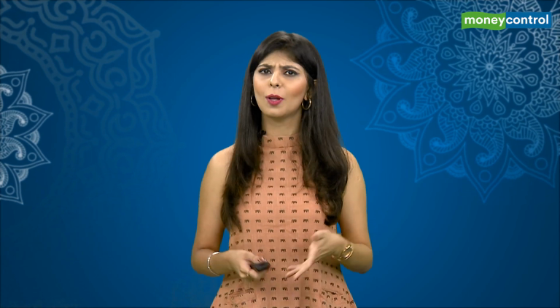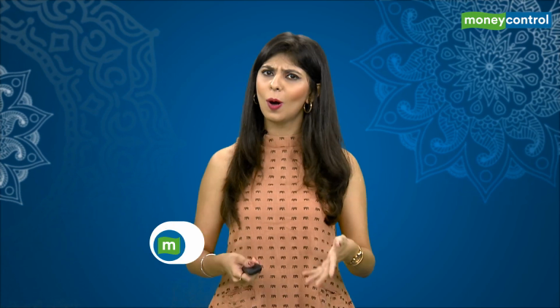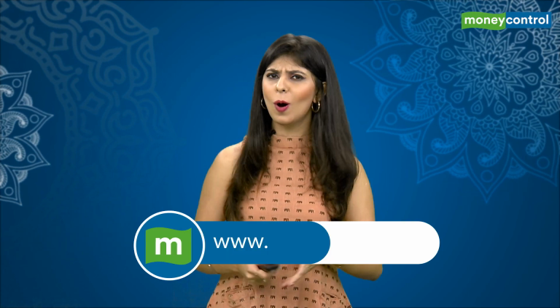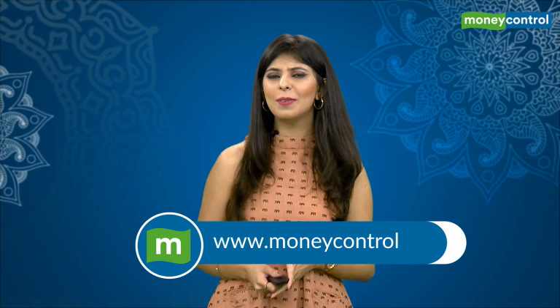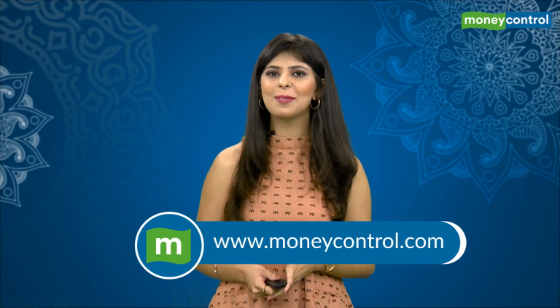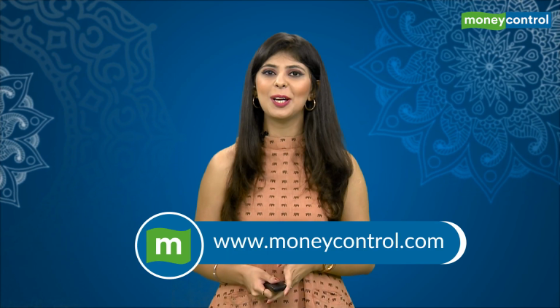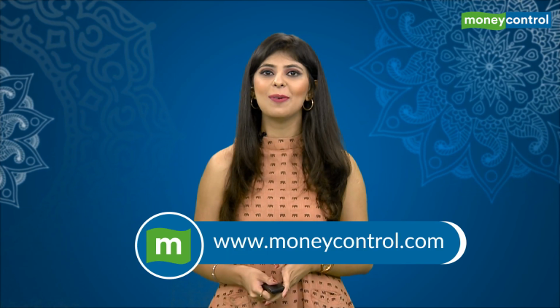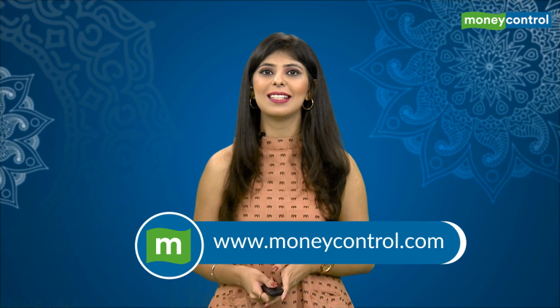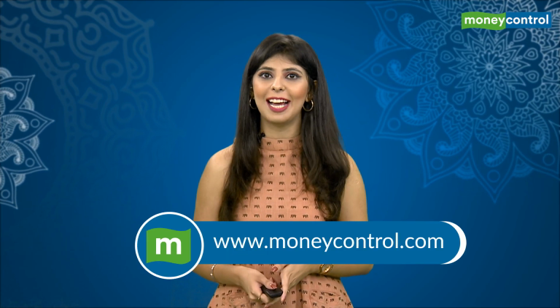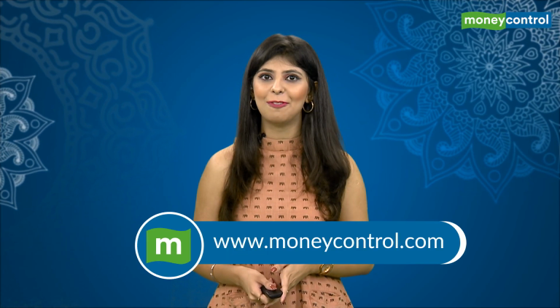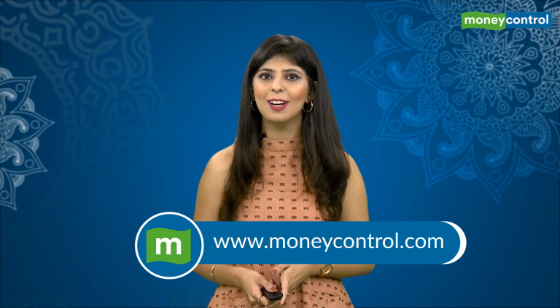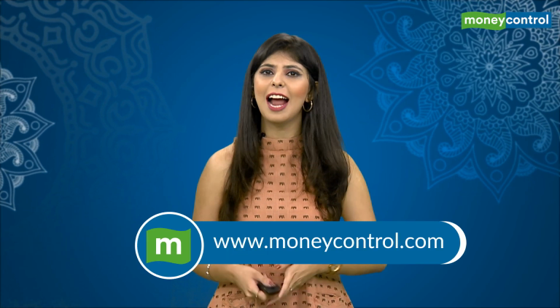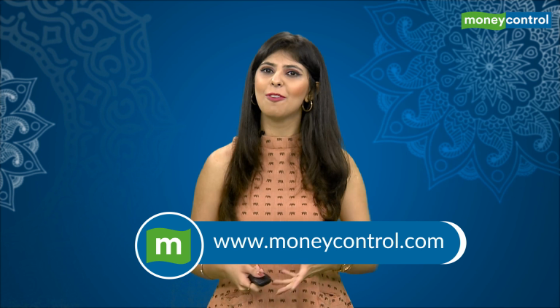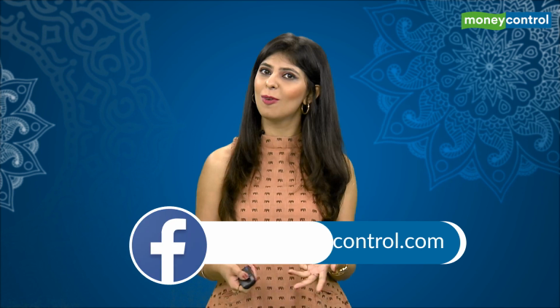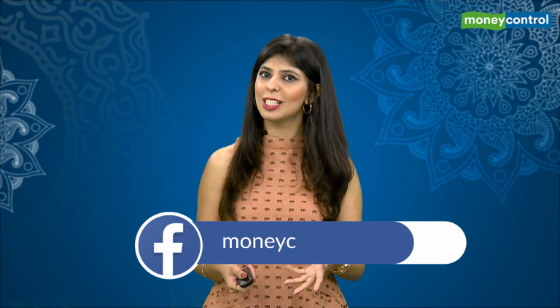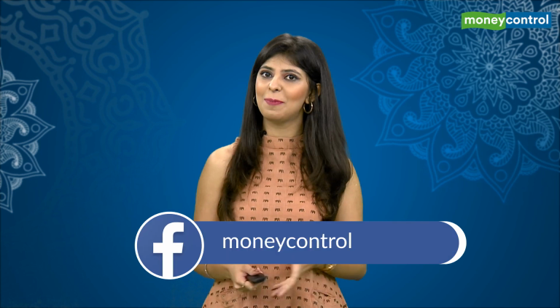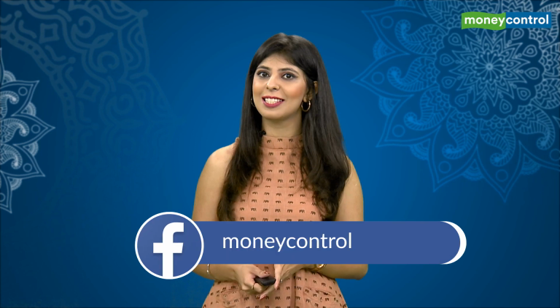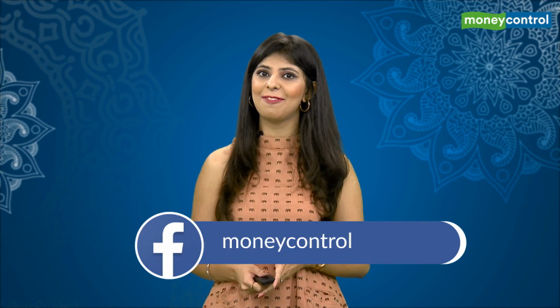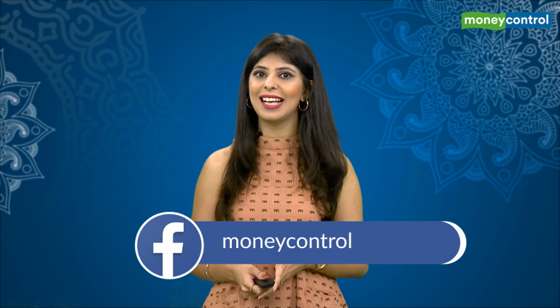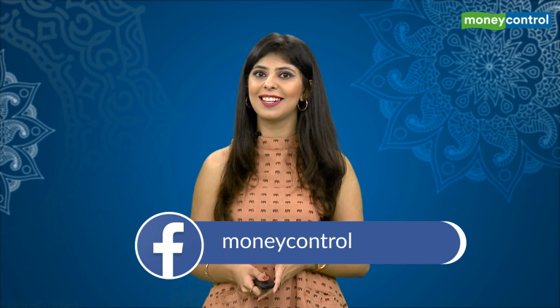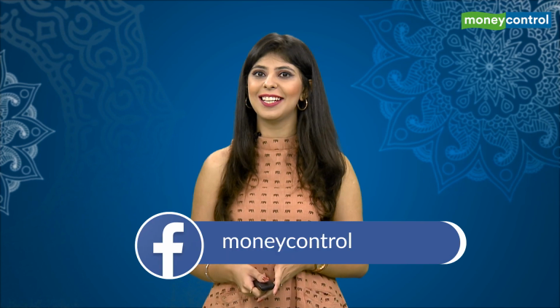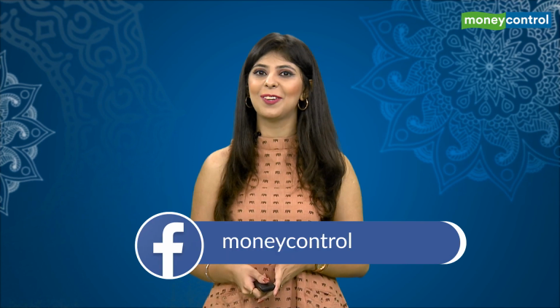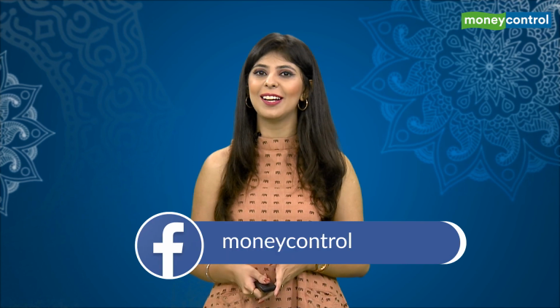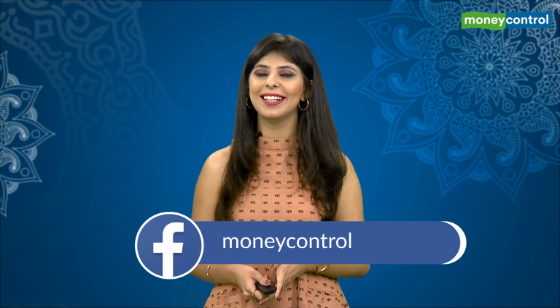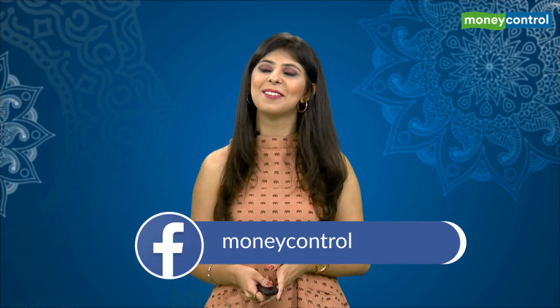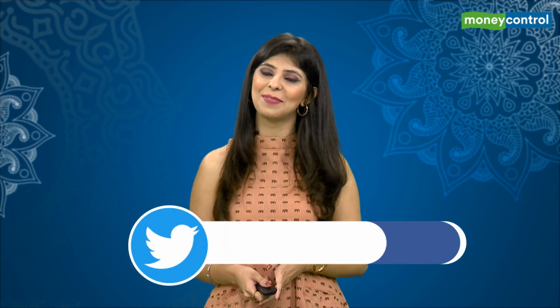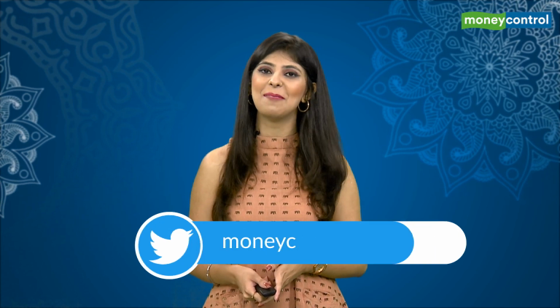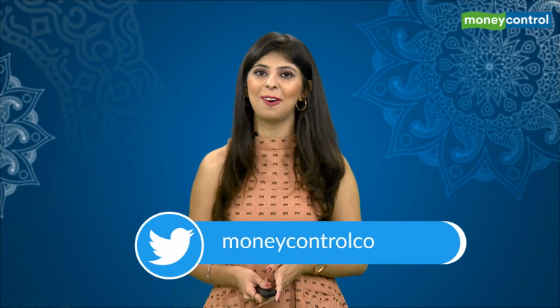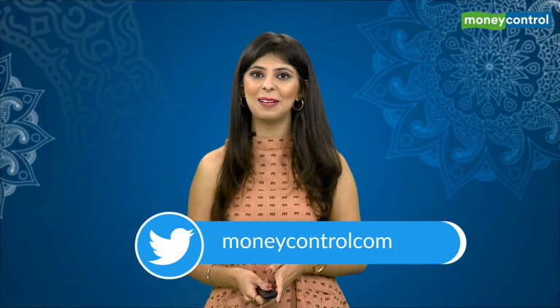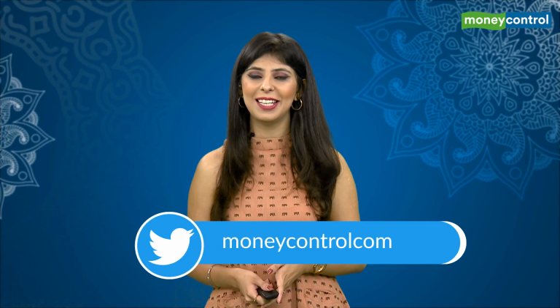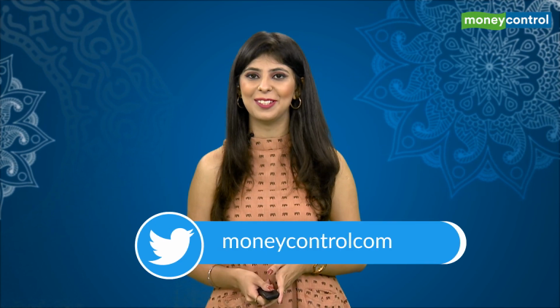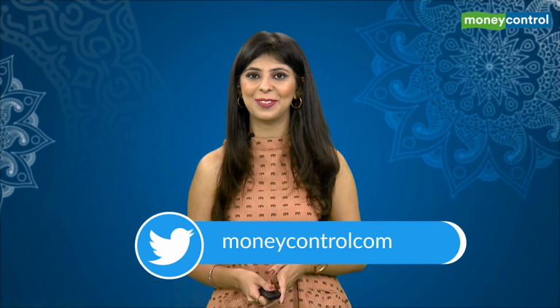Hope this video was insightful, and for more such personal finance-related content, keep following Money Control.